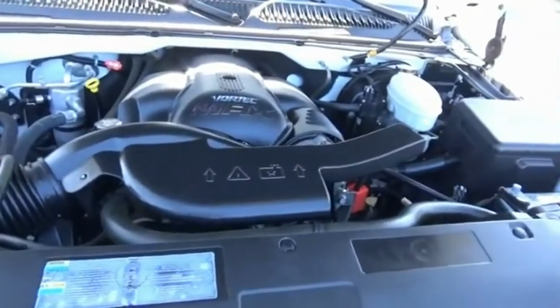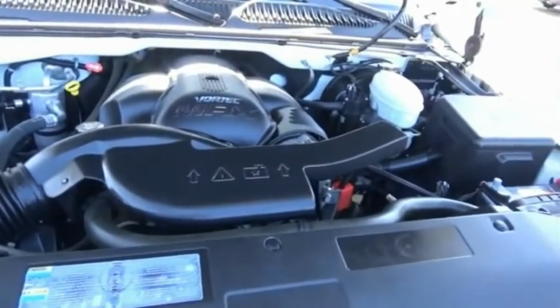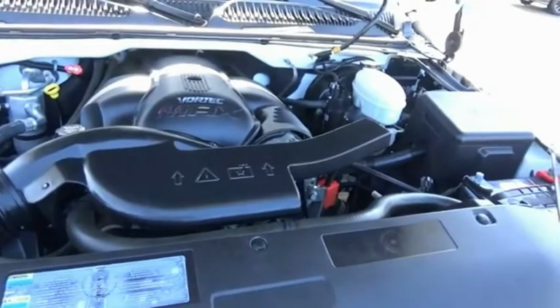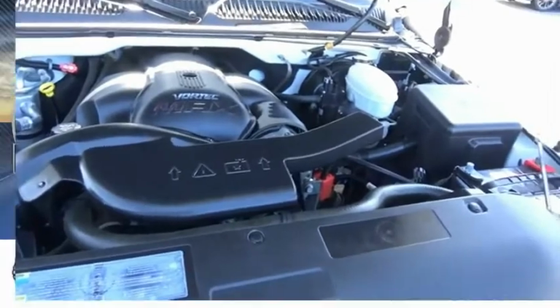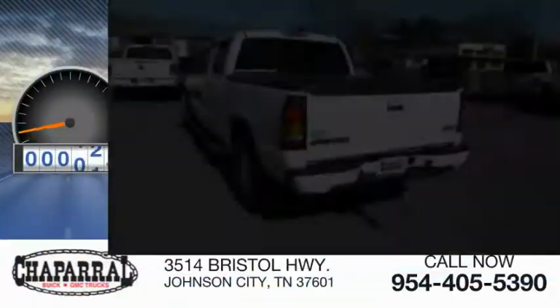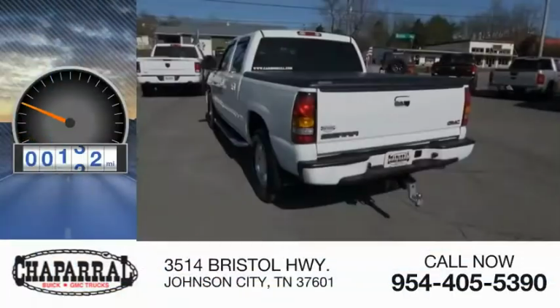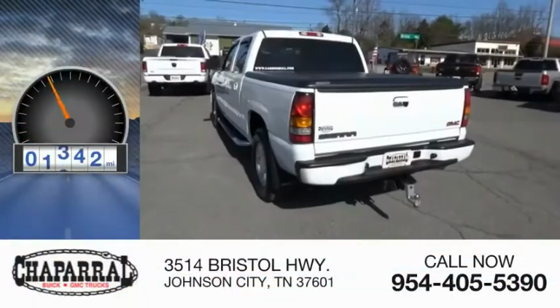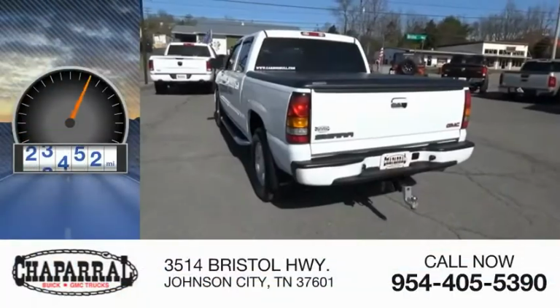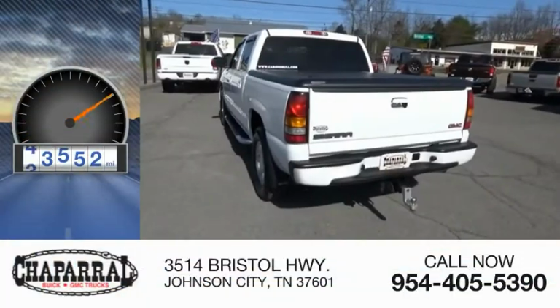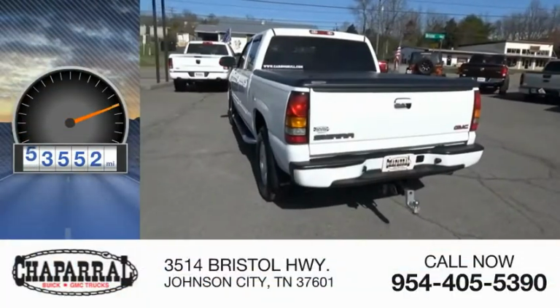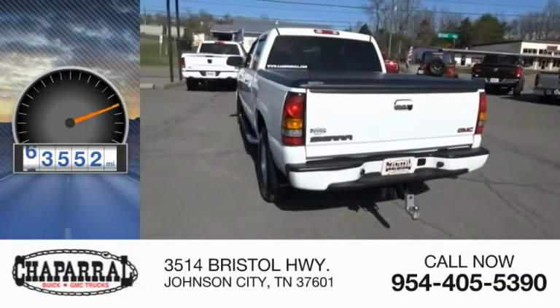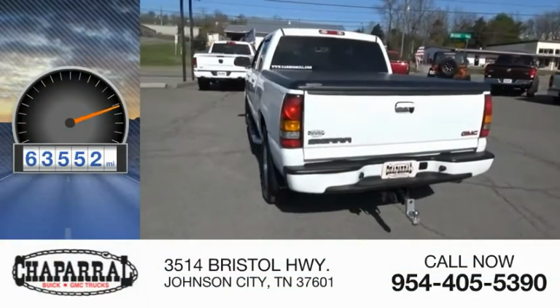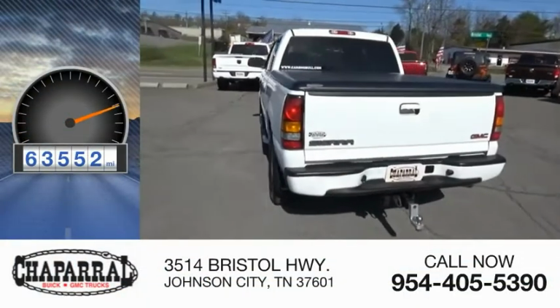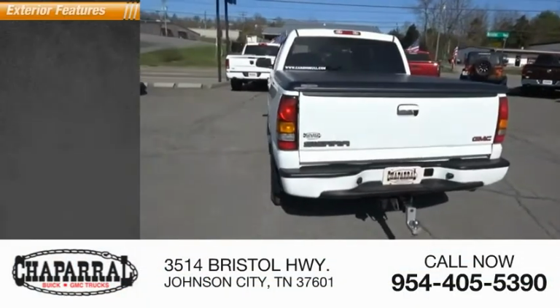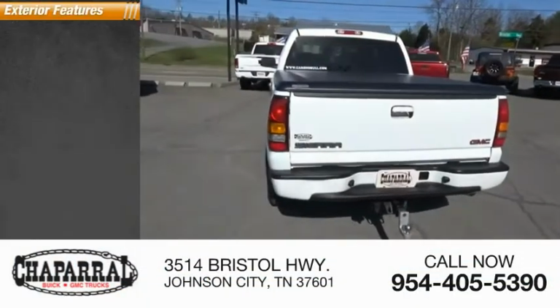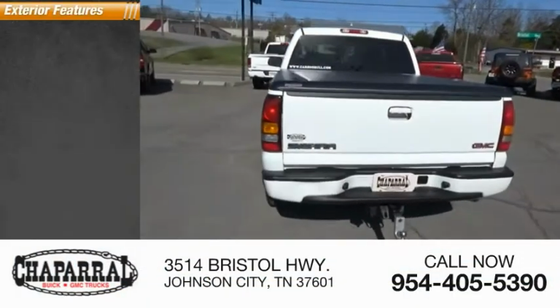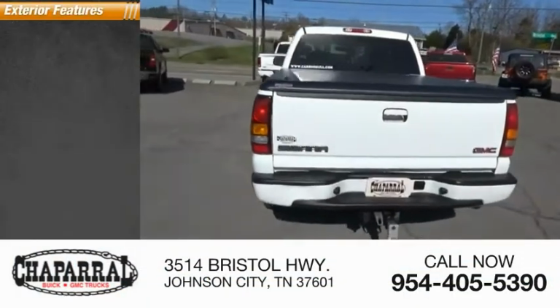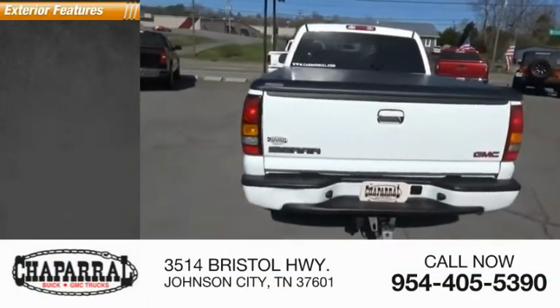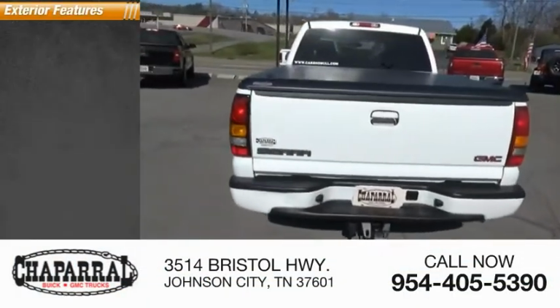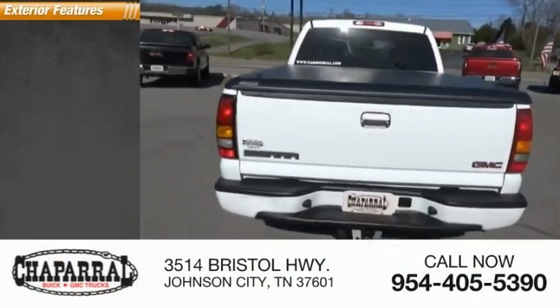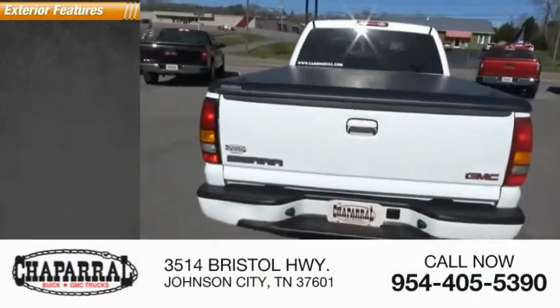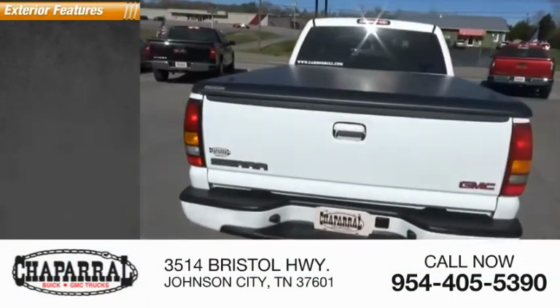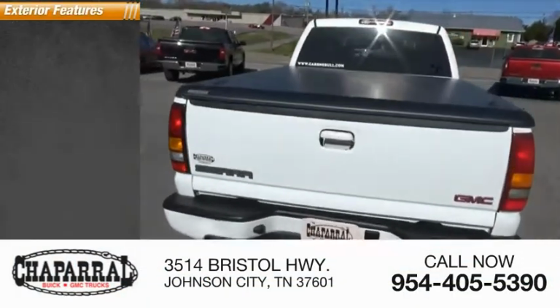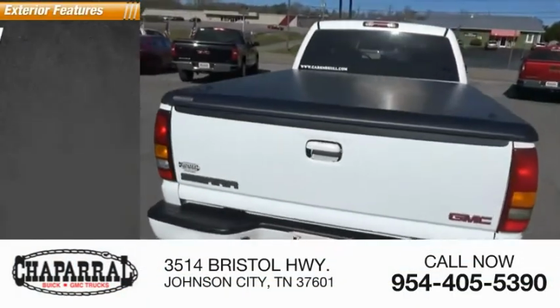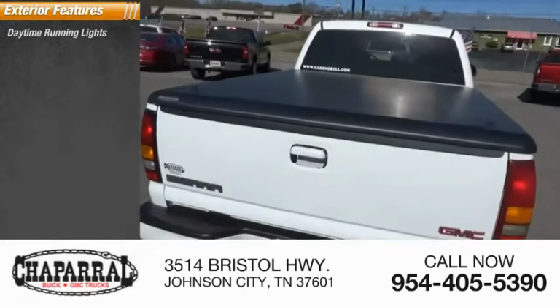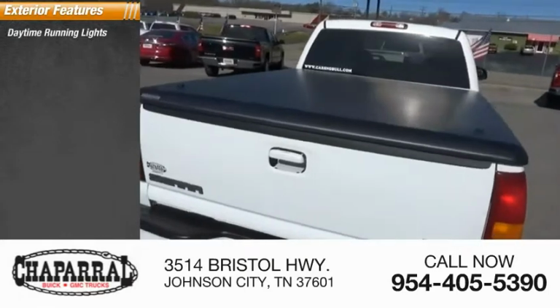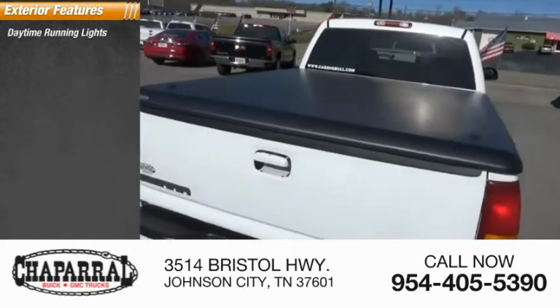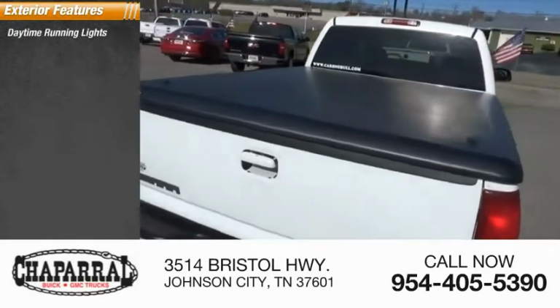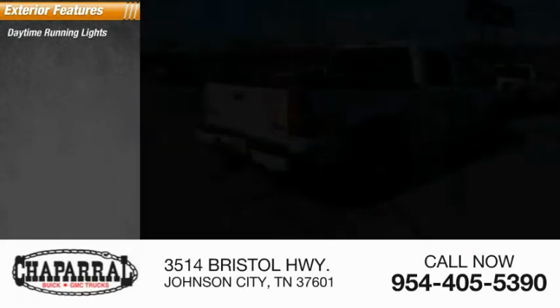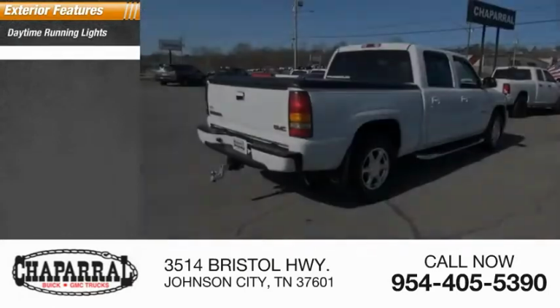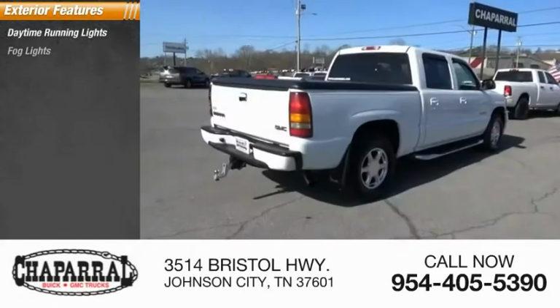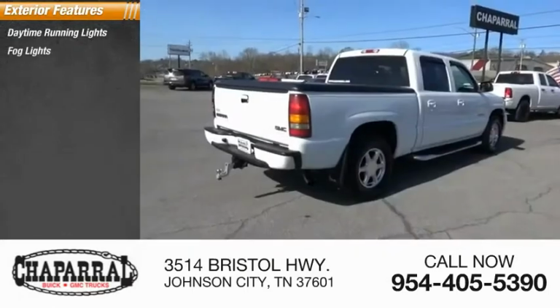This vehicle has less than 65,000 miles. Here are some of this vehicle's great options: daytime running lights, fog lights.